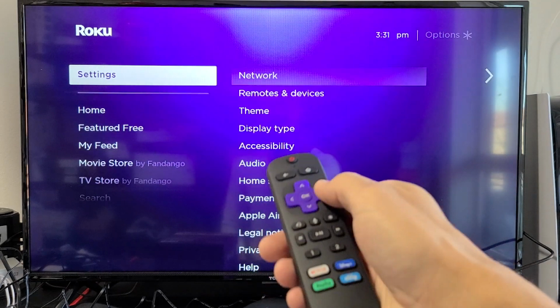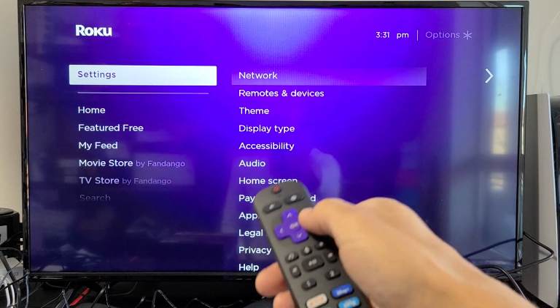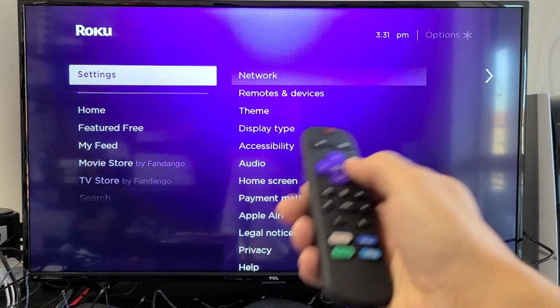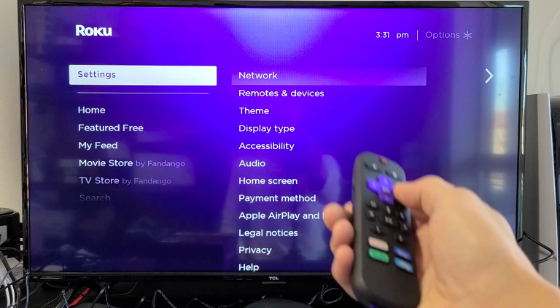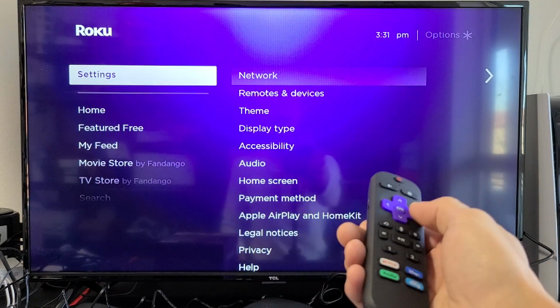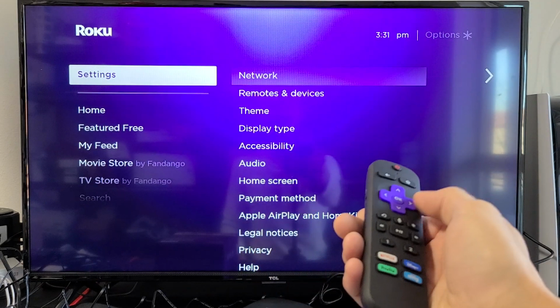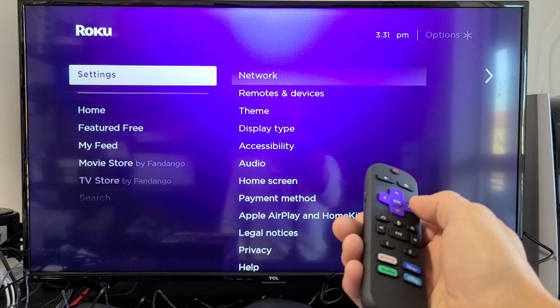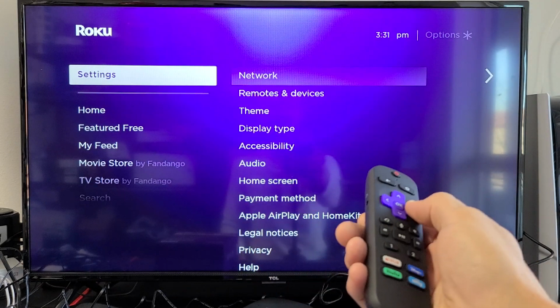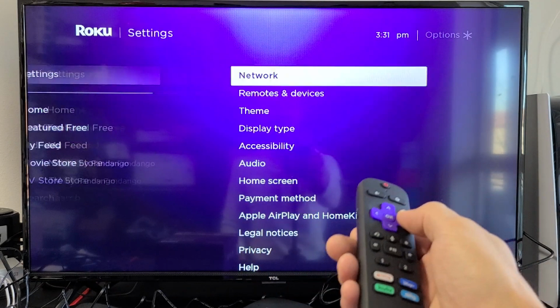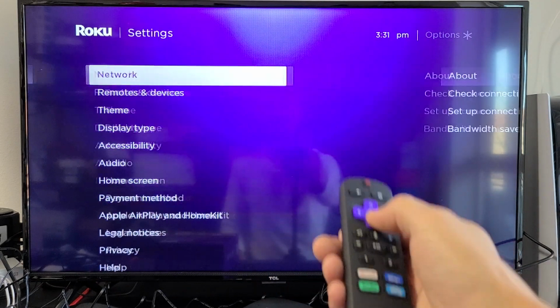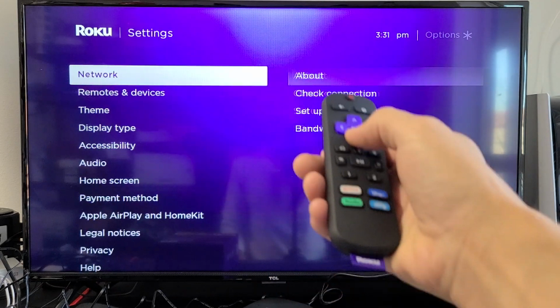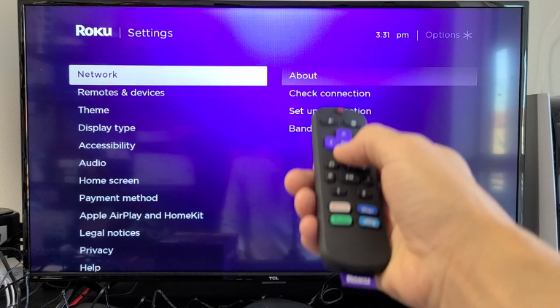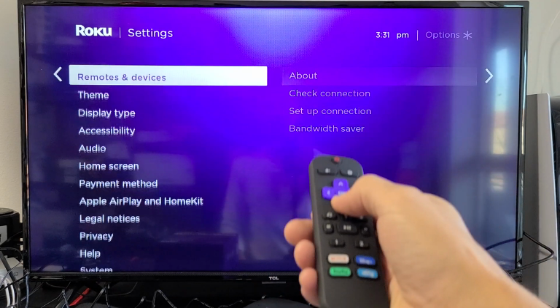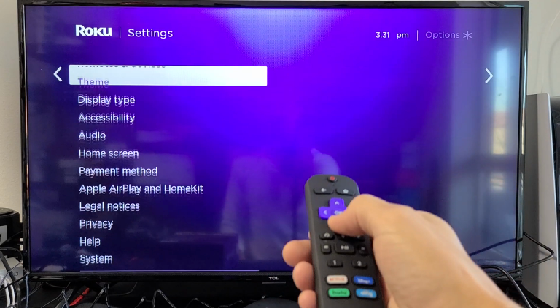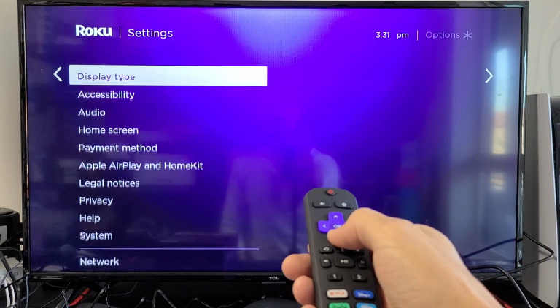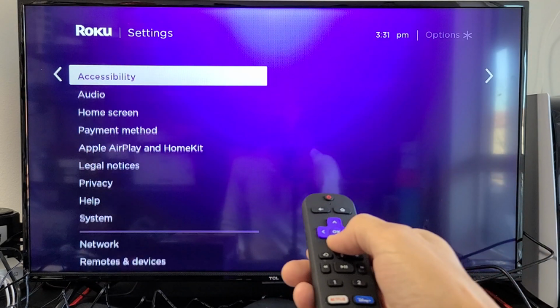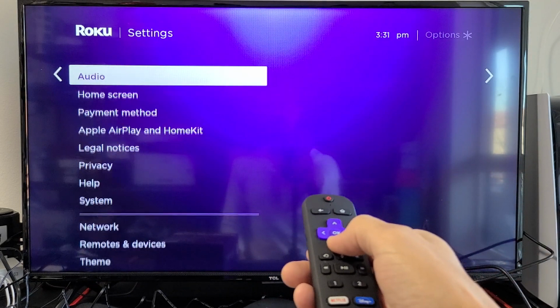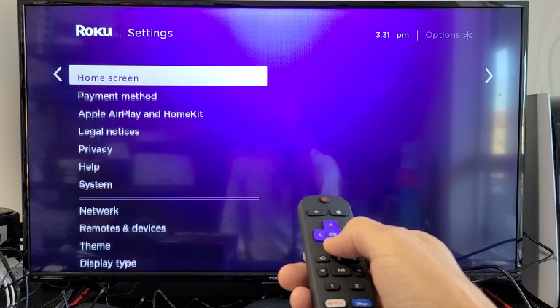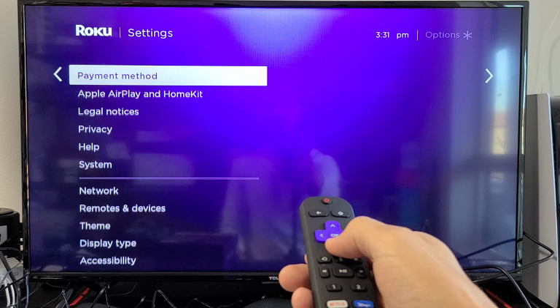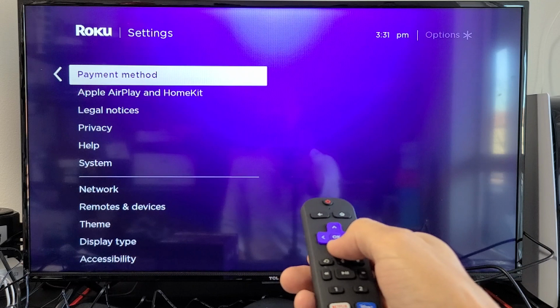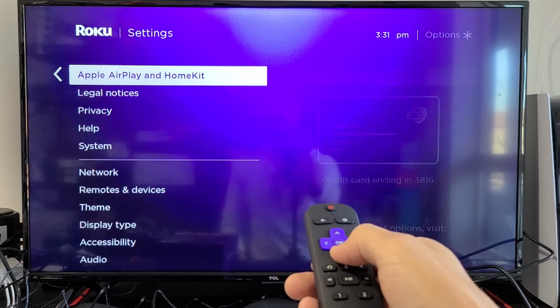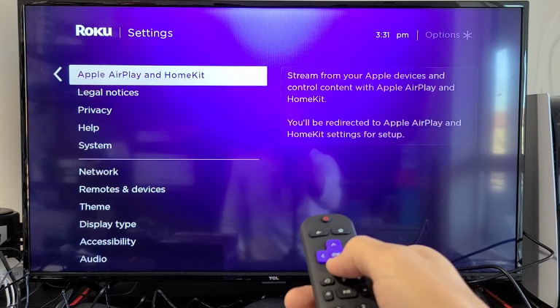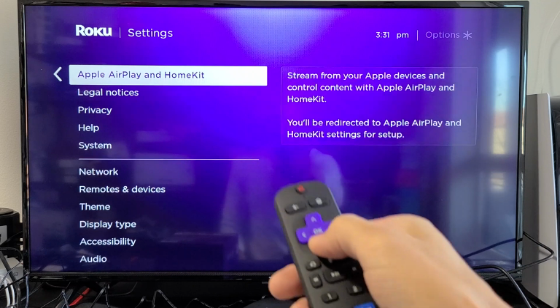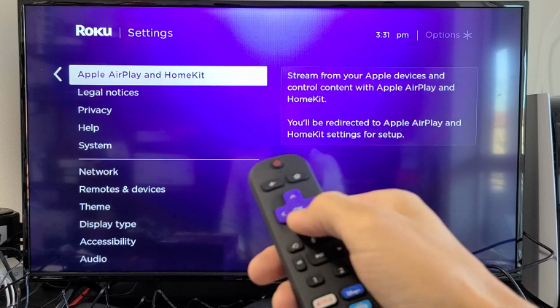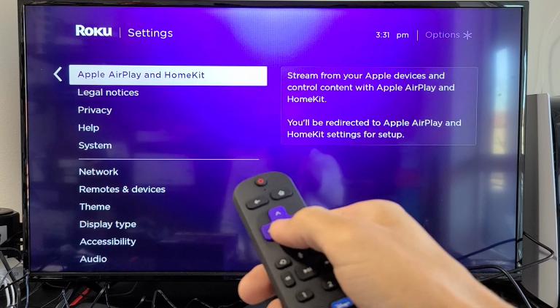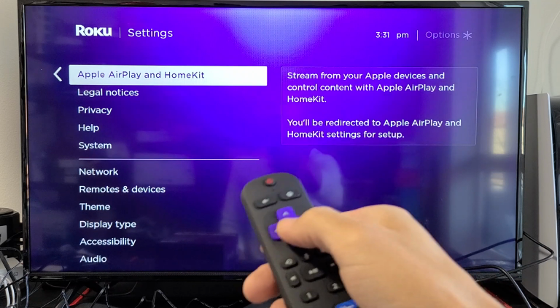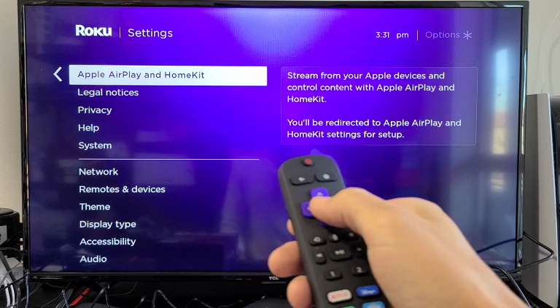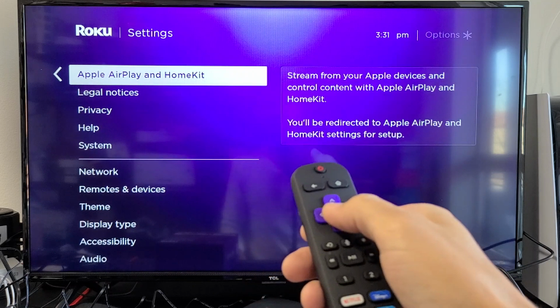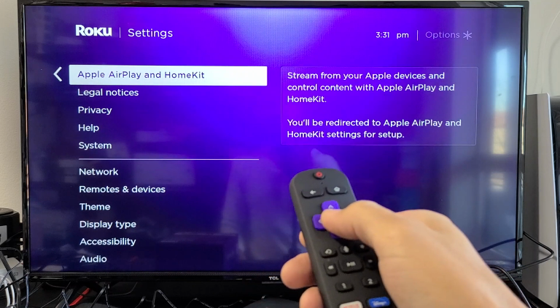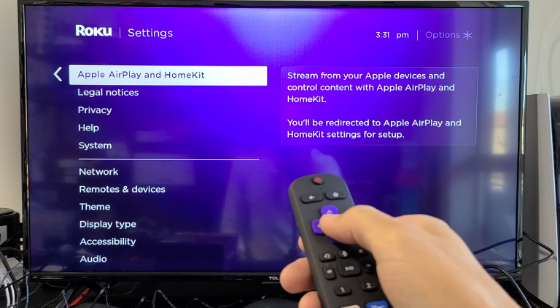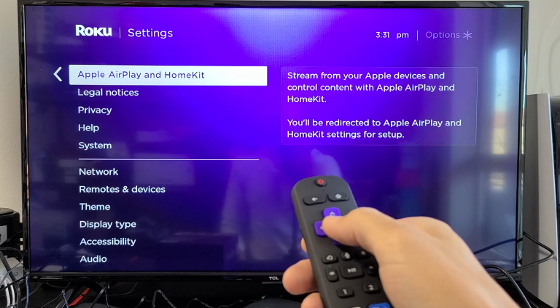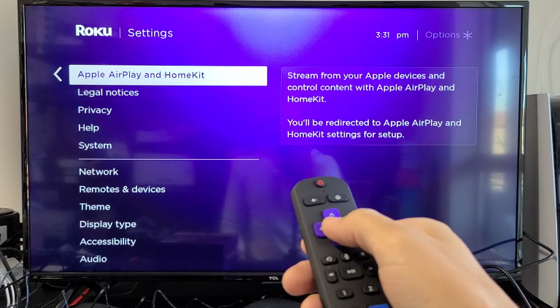And you want to move over to the right. Now you want to go all the way down to where it says Apple AirPlay and HomeKit.